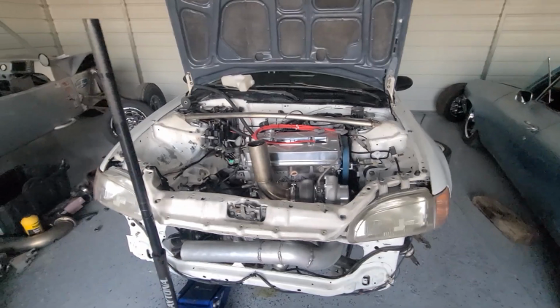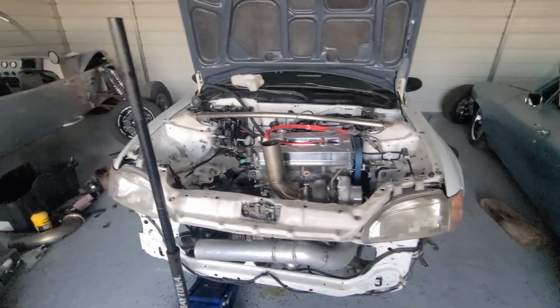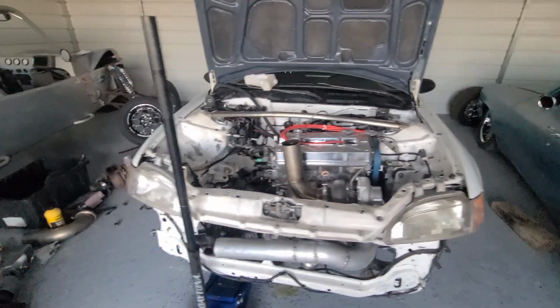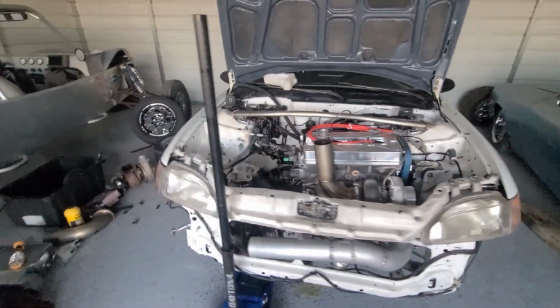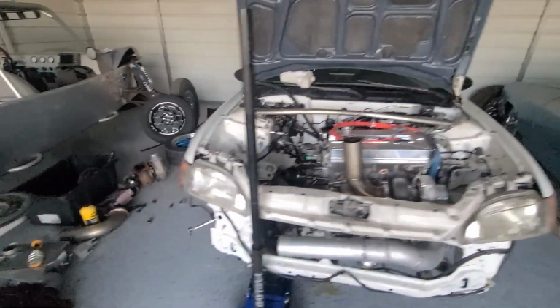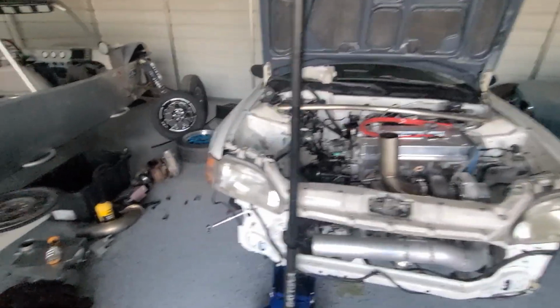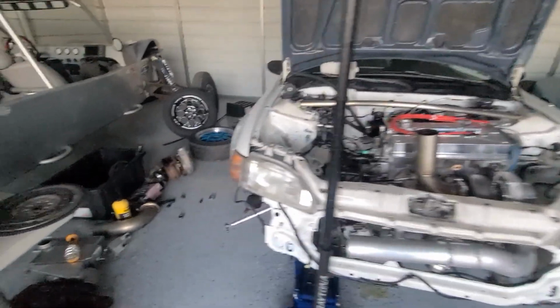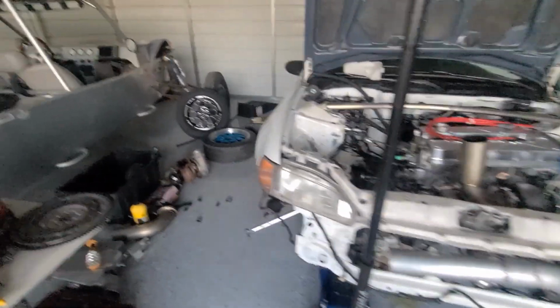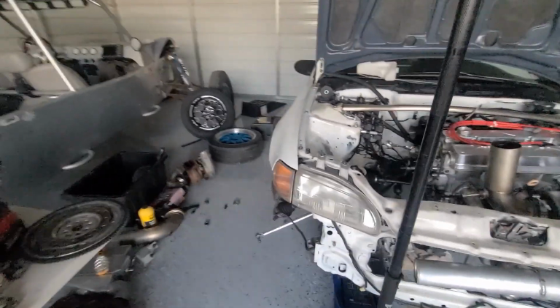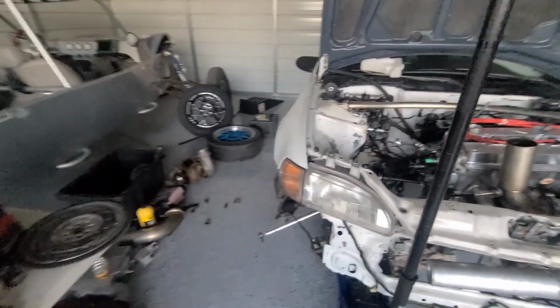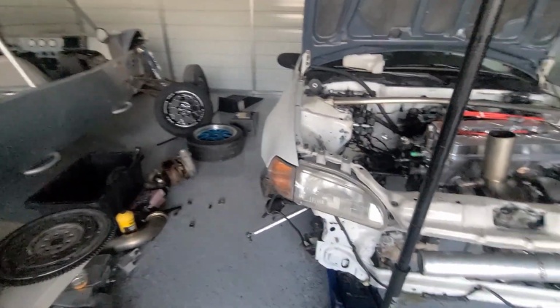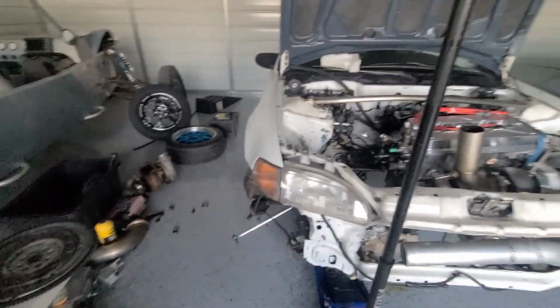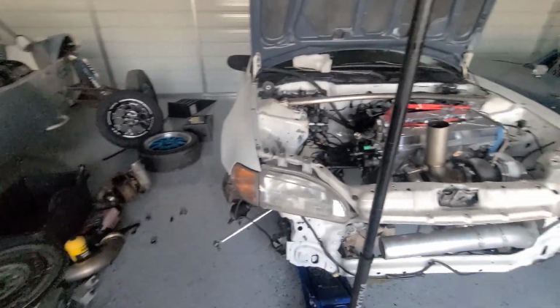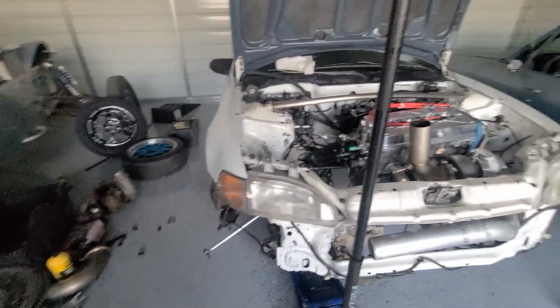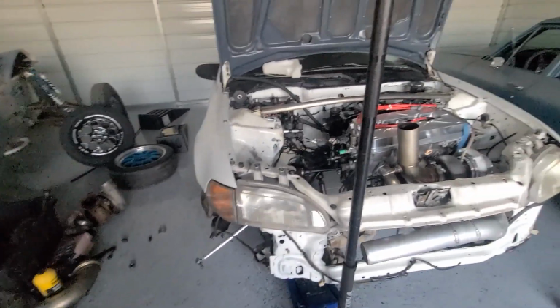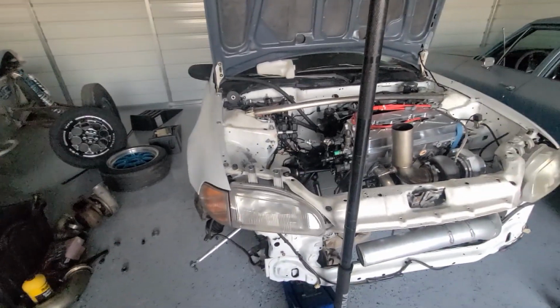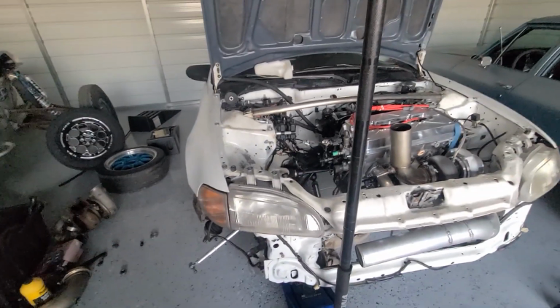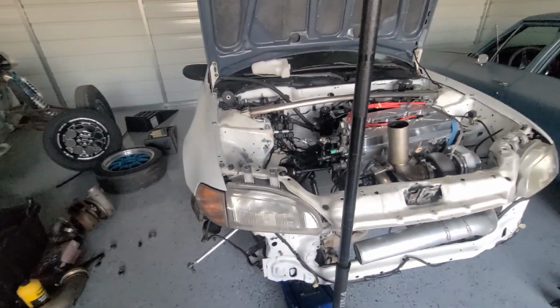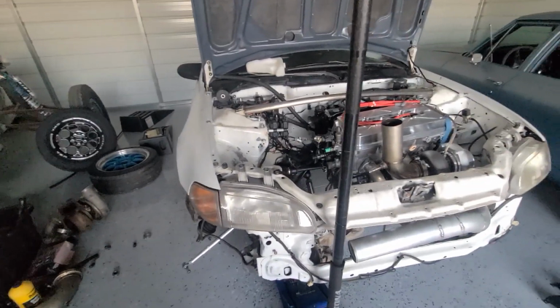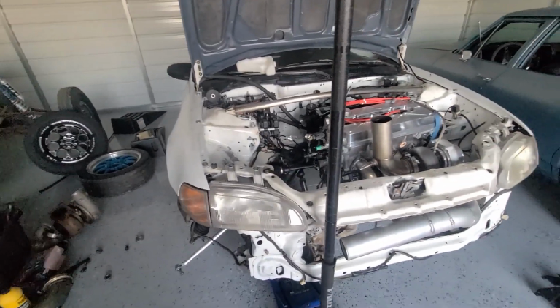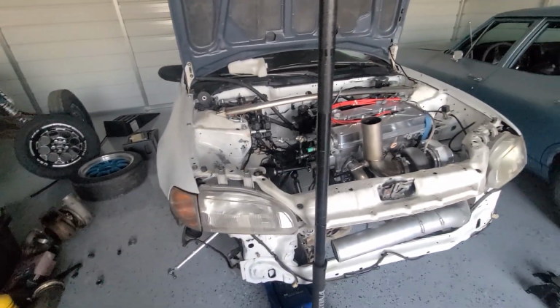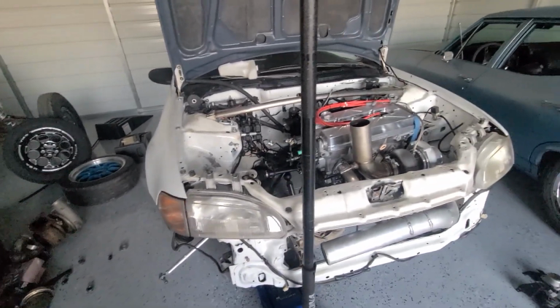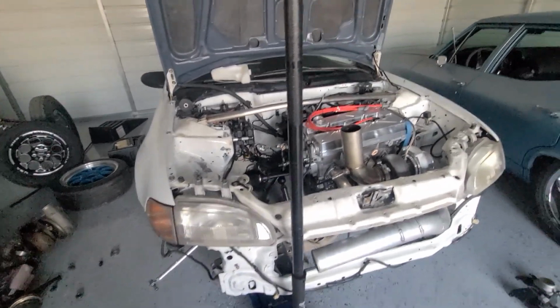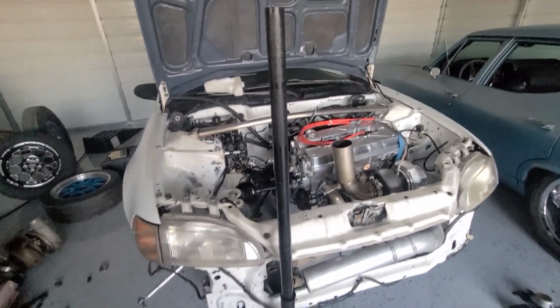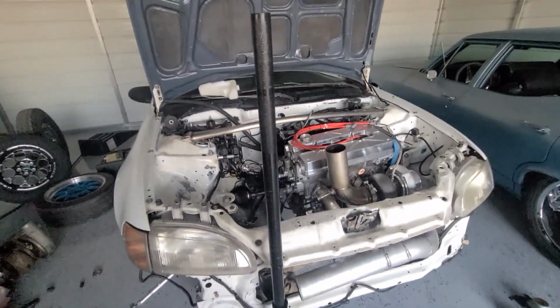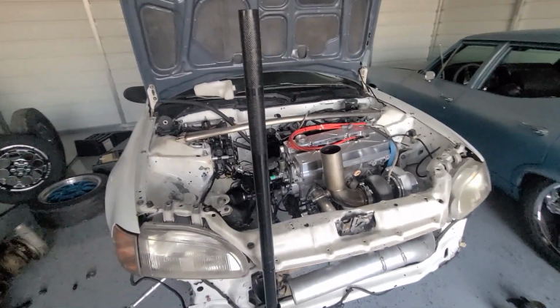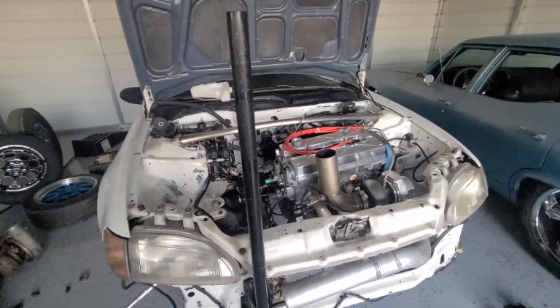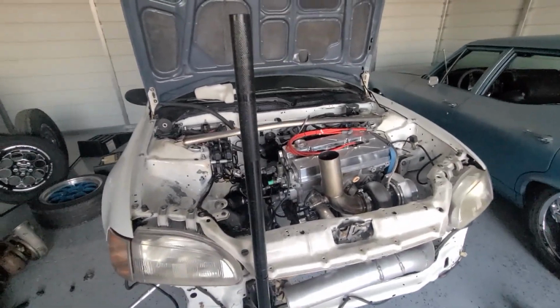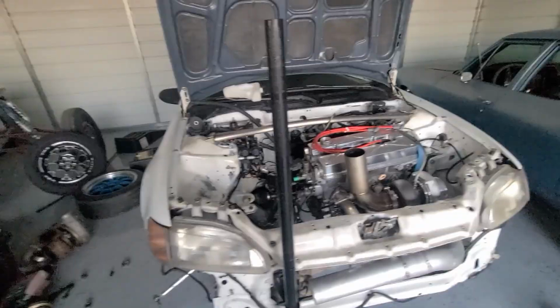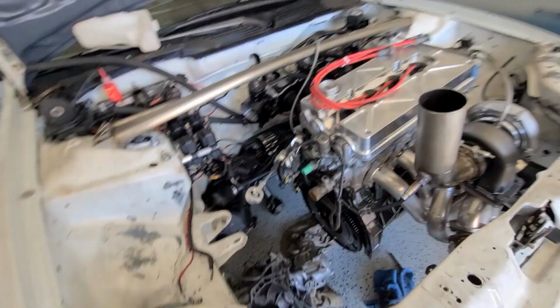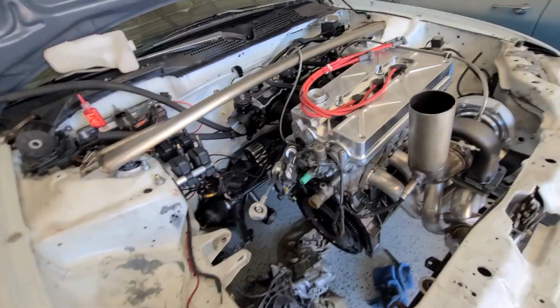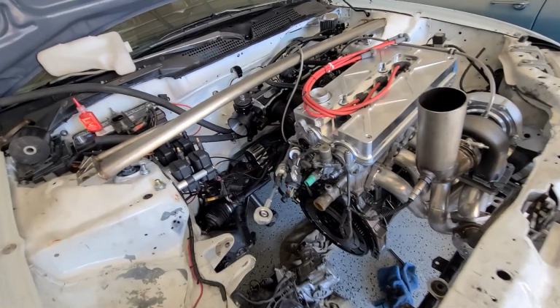What a hectic deal this has been, but that's racing man. That's what happens when you get a race car.